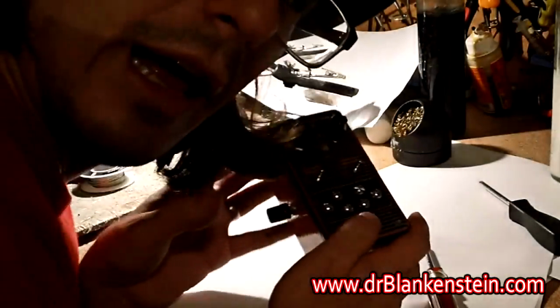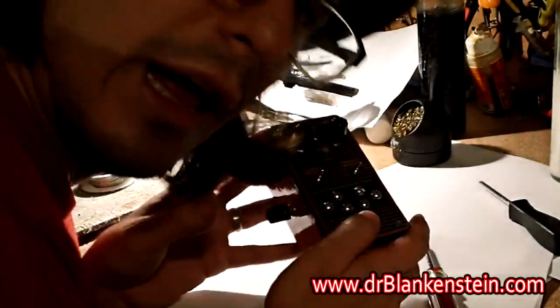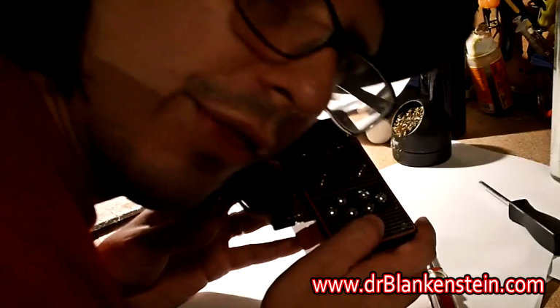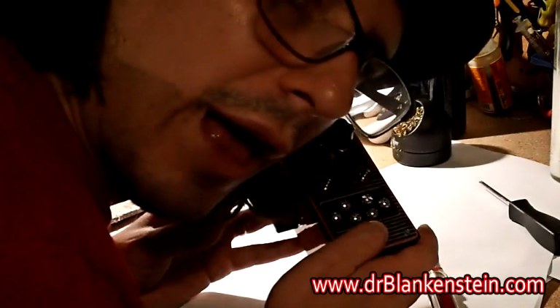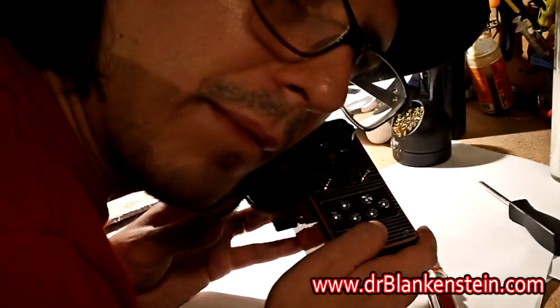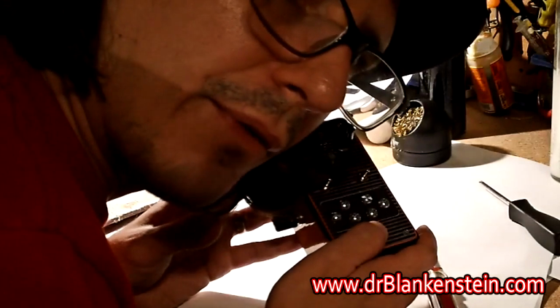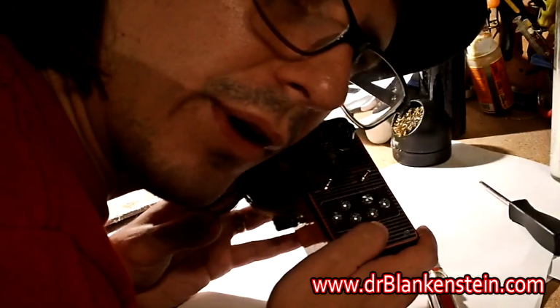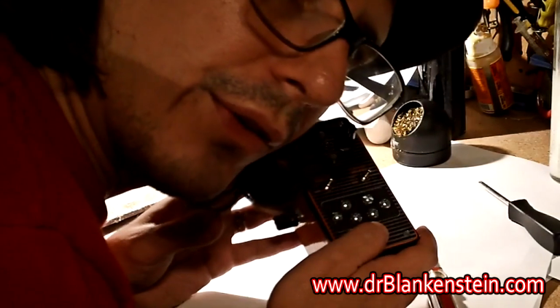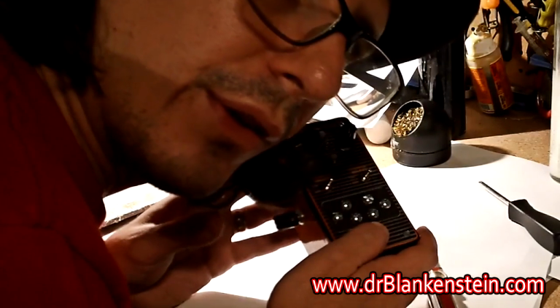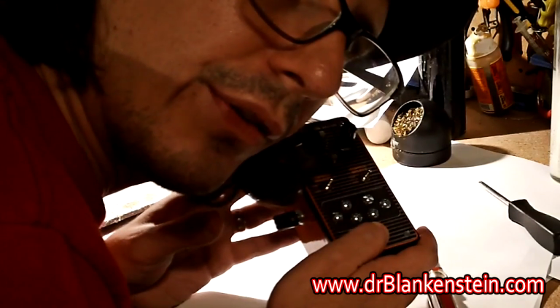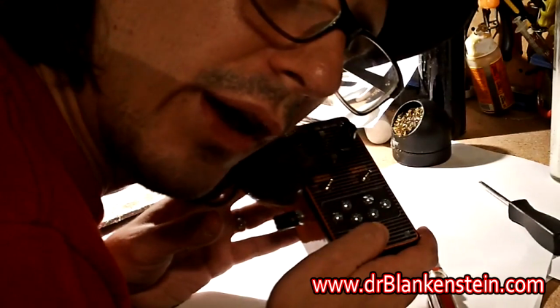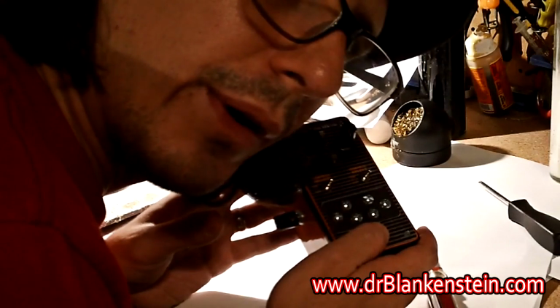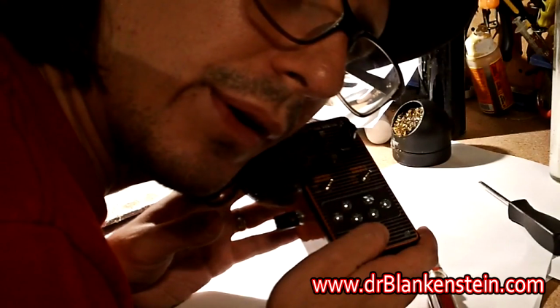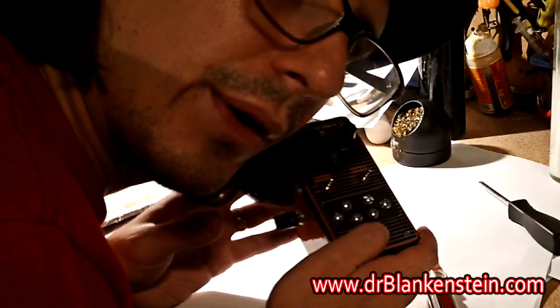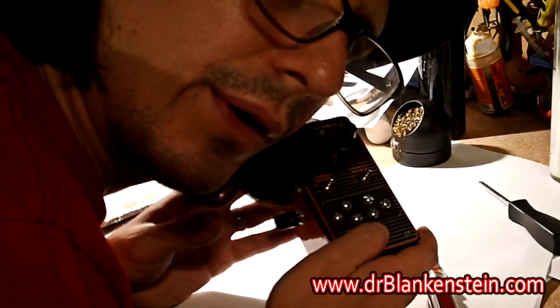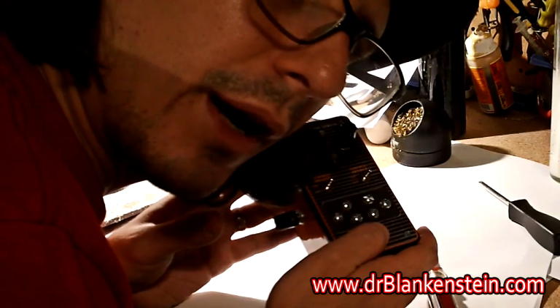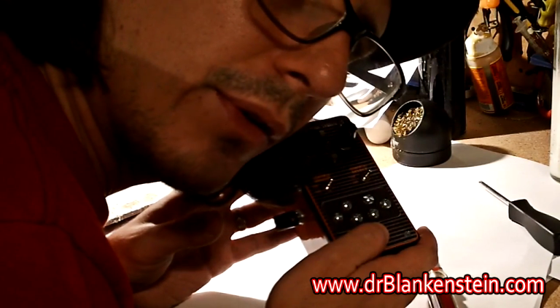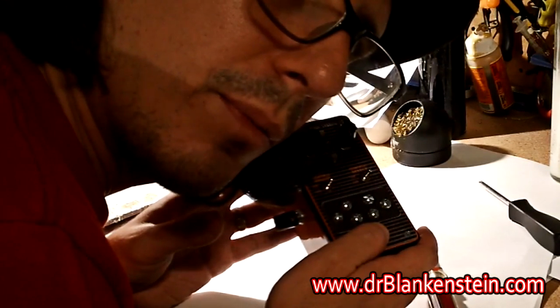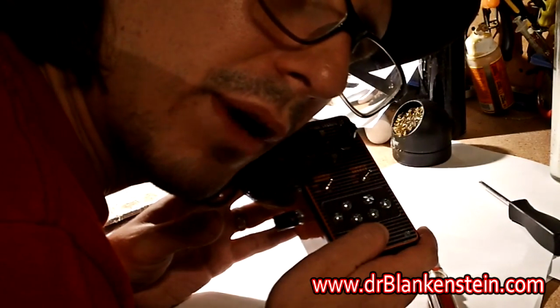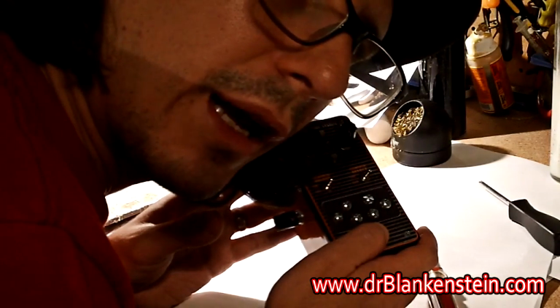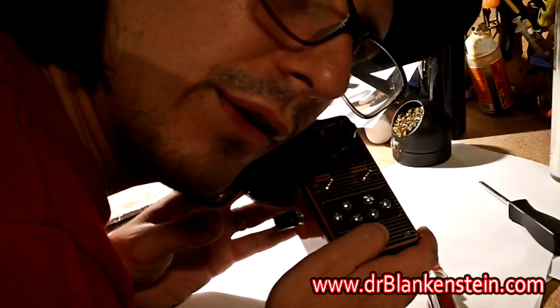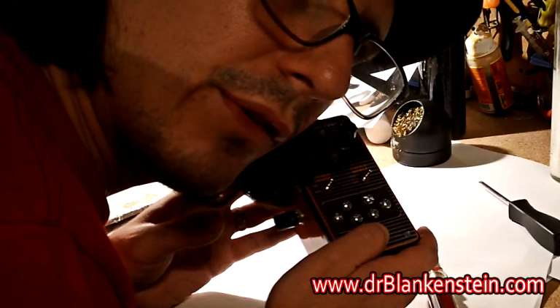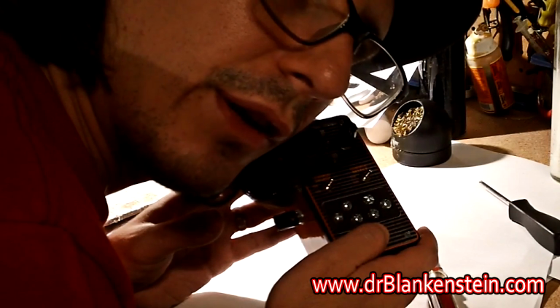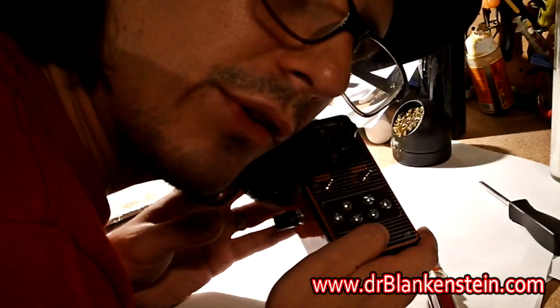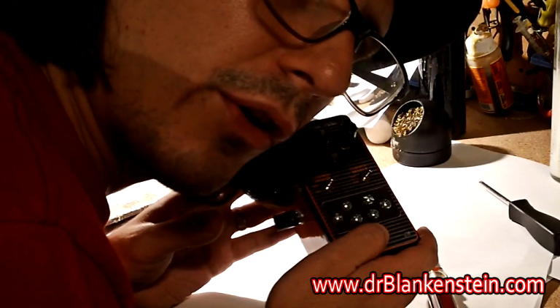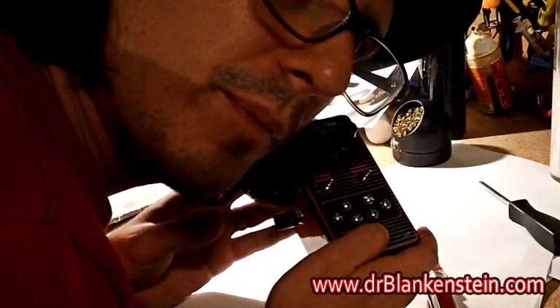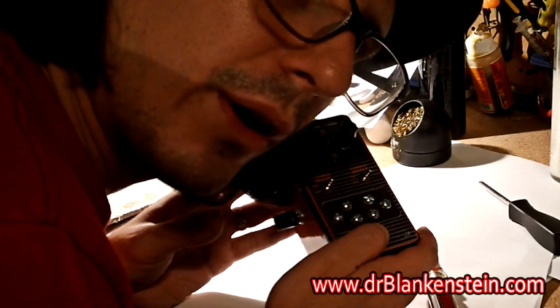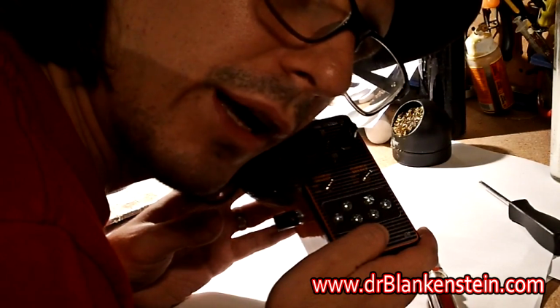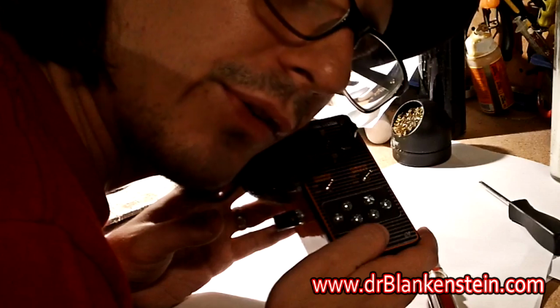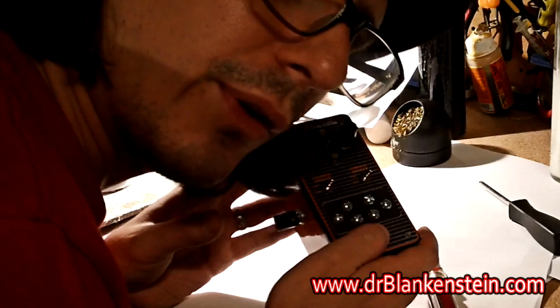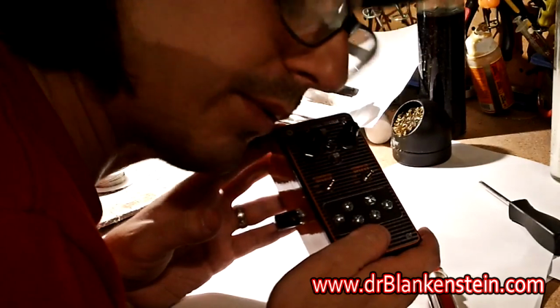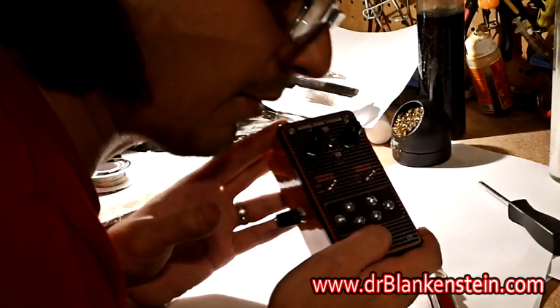And that, my friends, is how a Dr. Blankenstein Atari punk console is born.